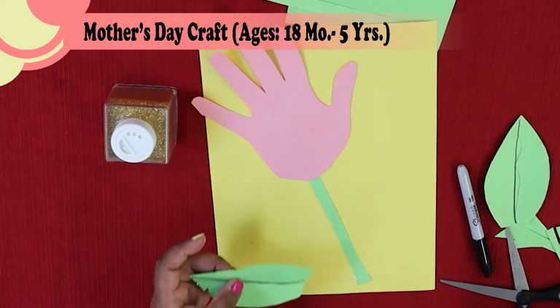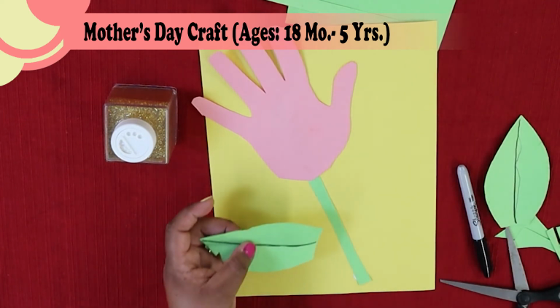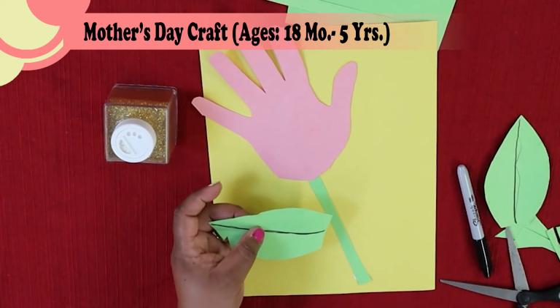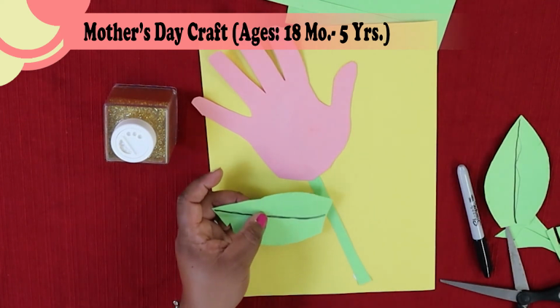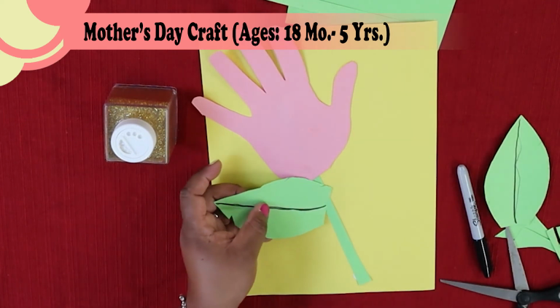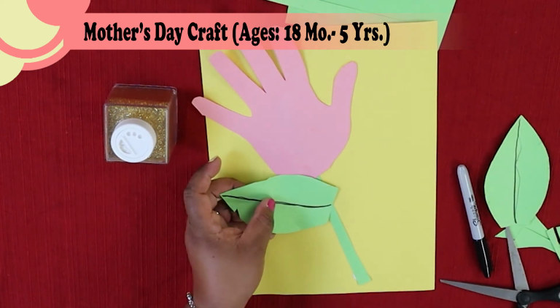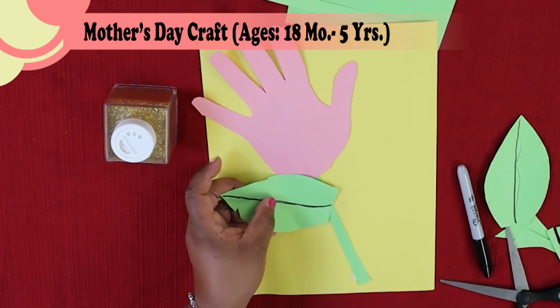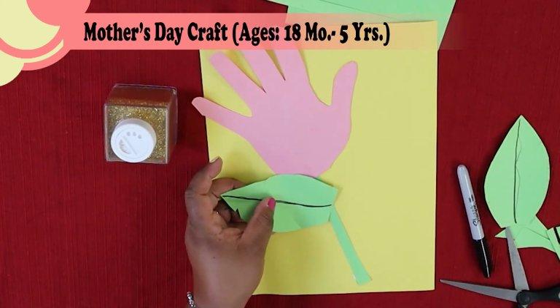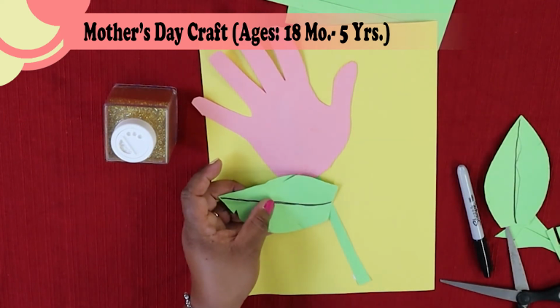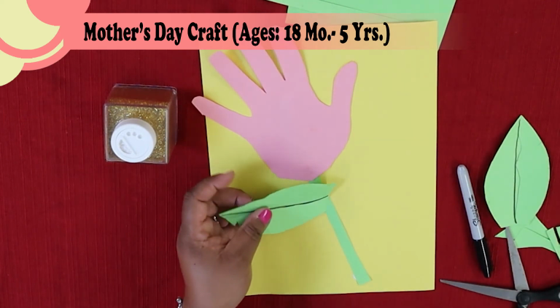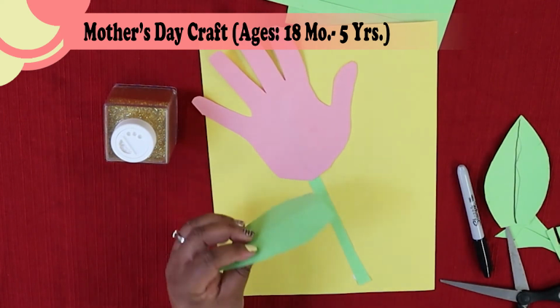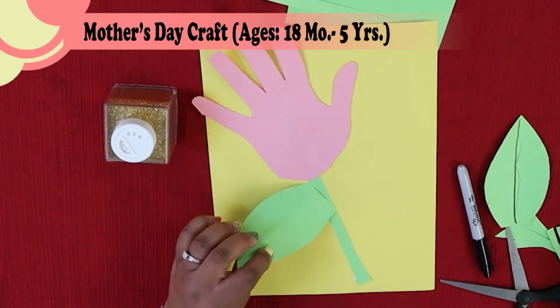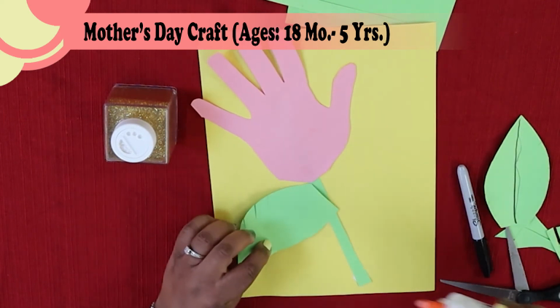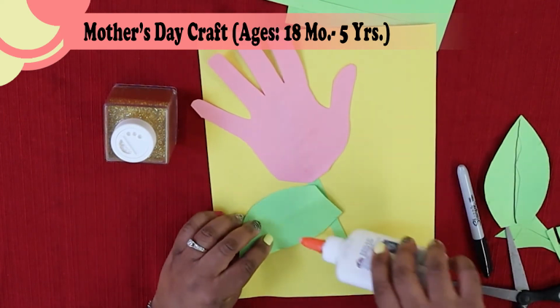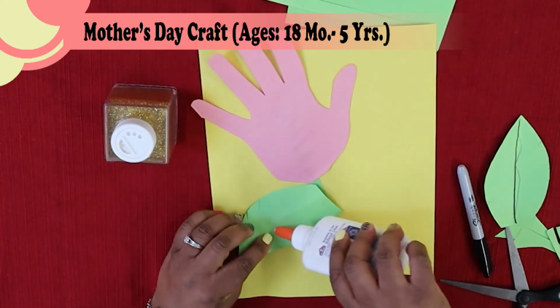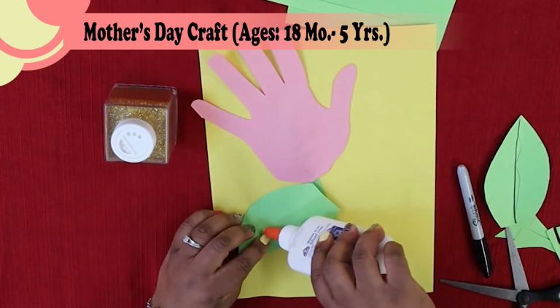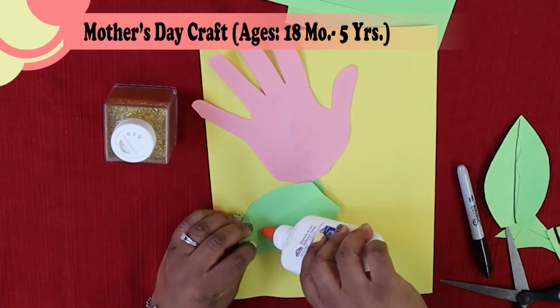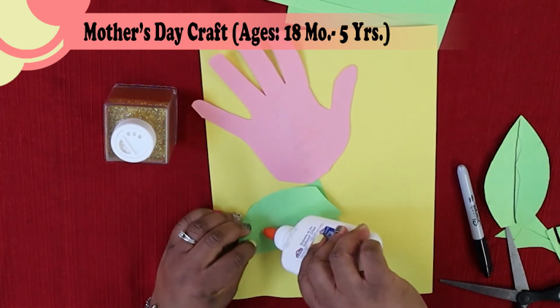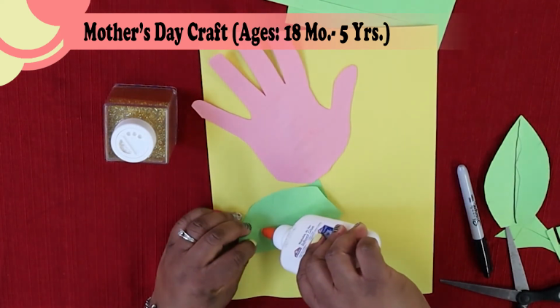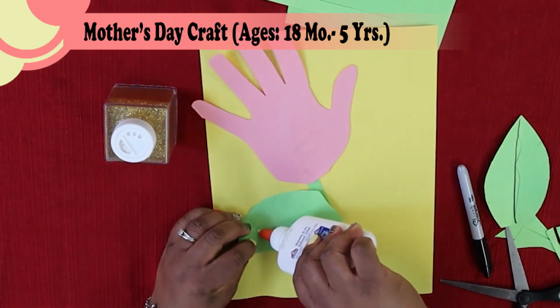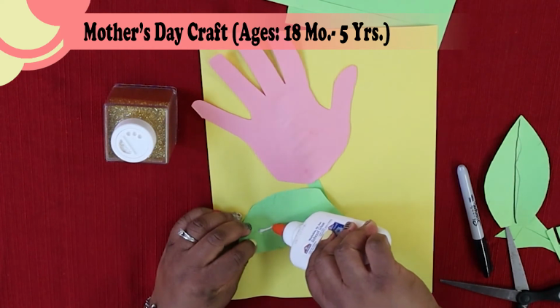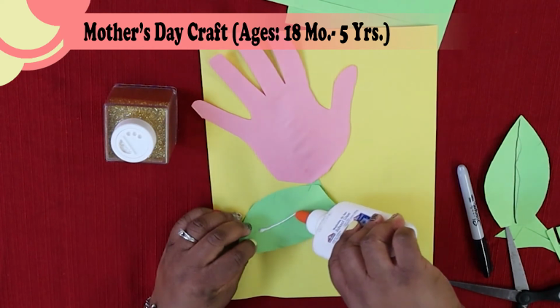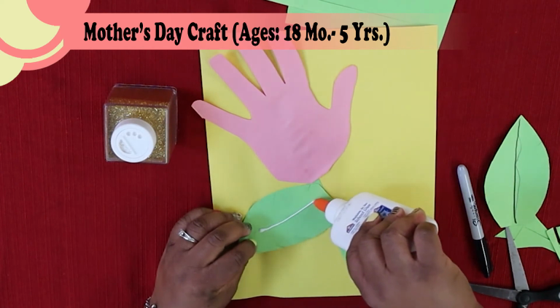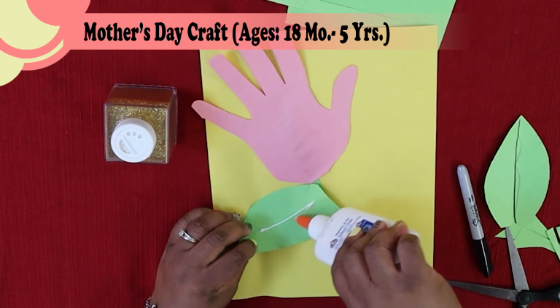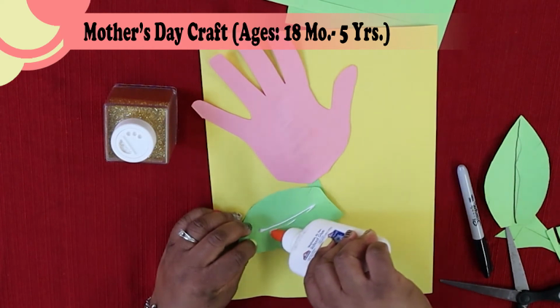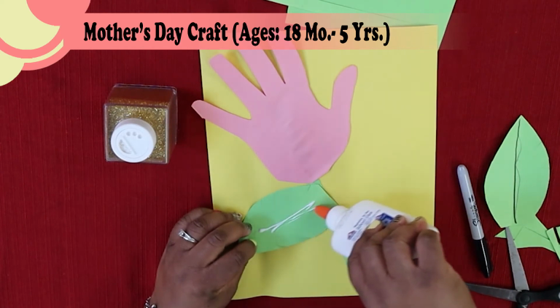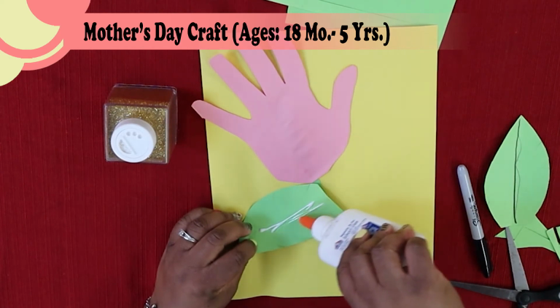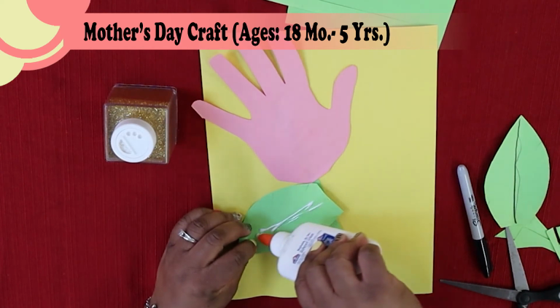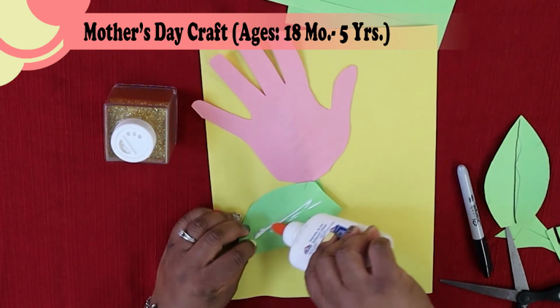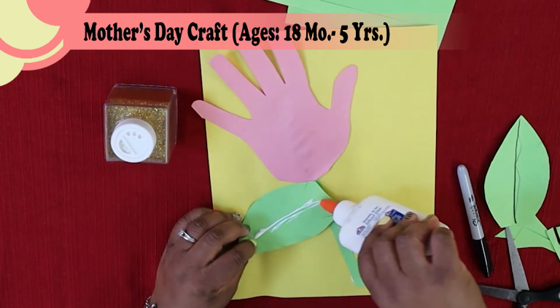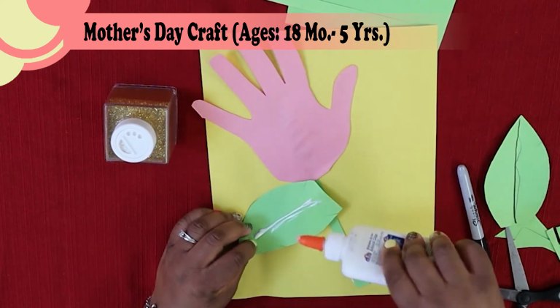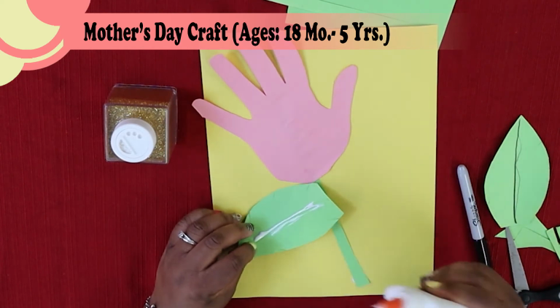Let's put our leaves on — same as we did the stem and flower, just a little bit of glue on the back.